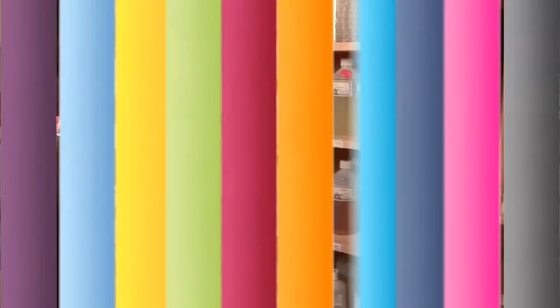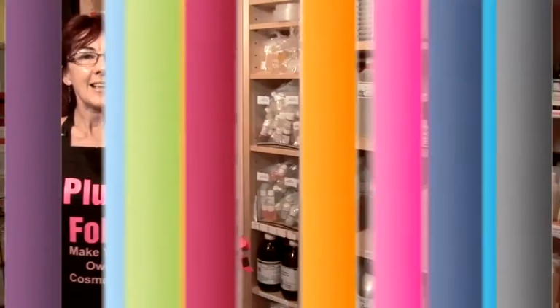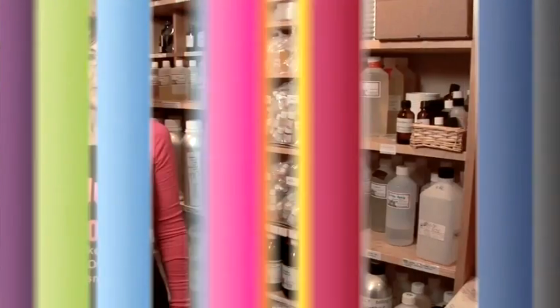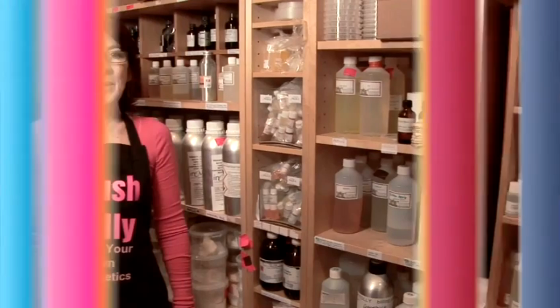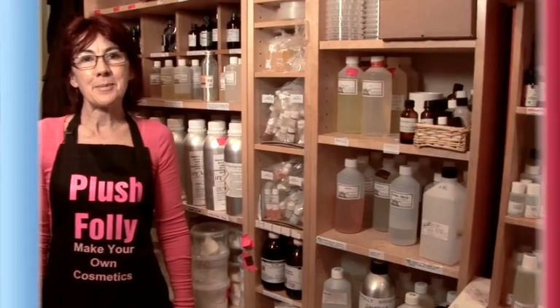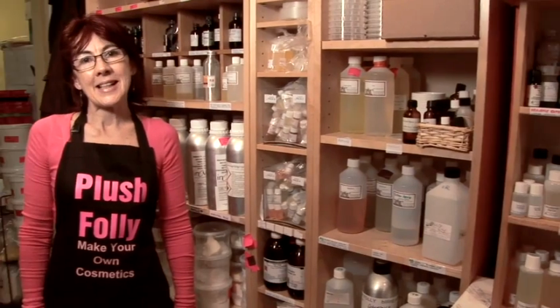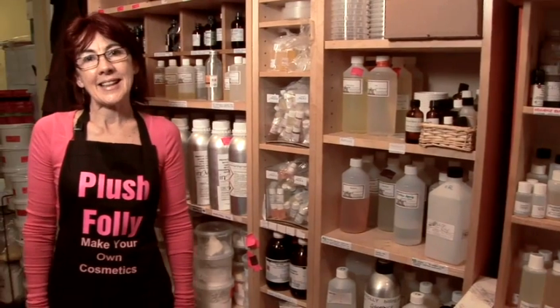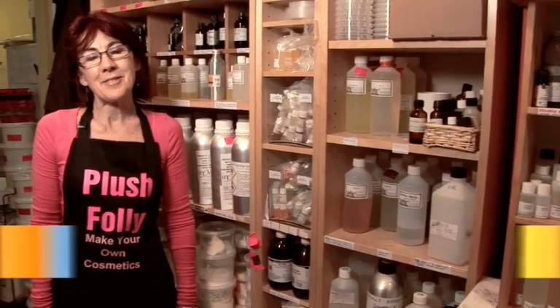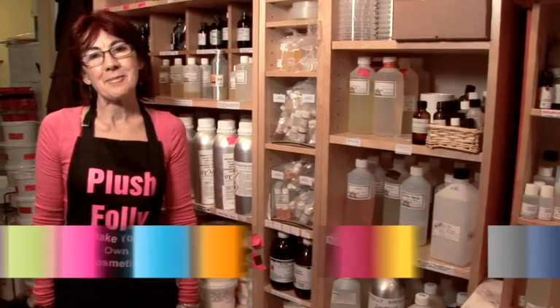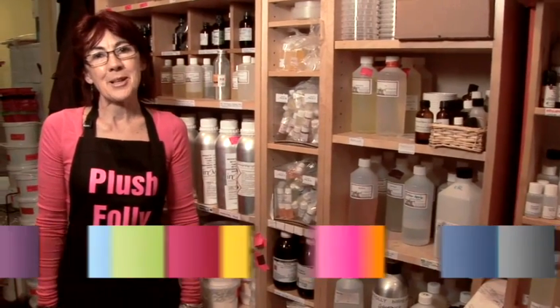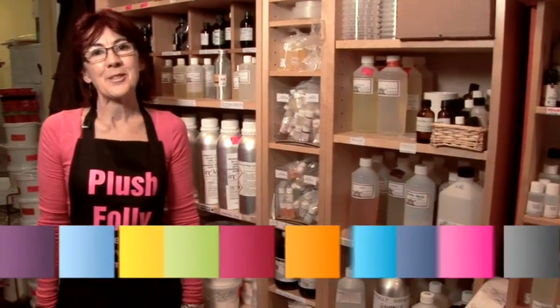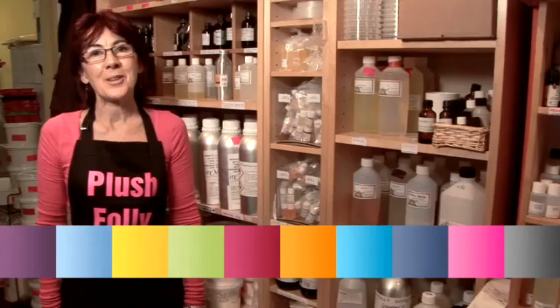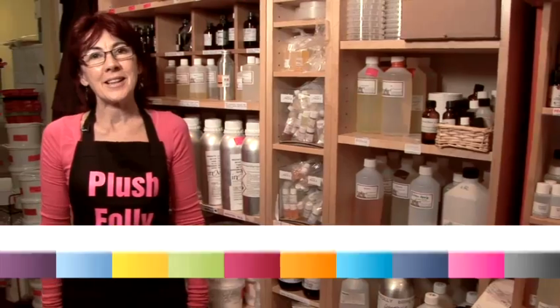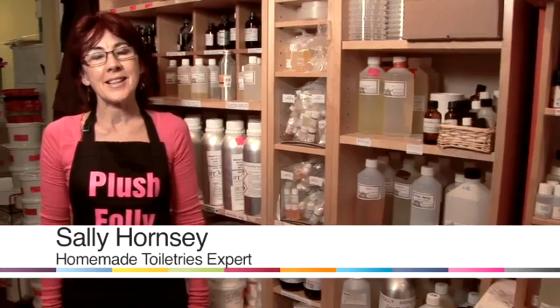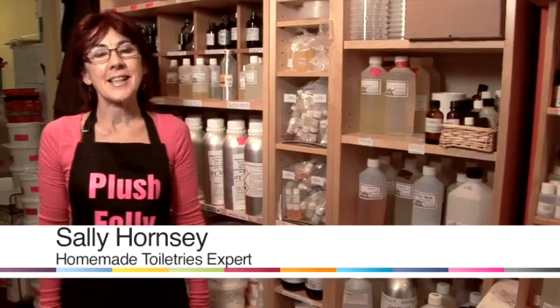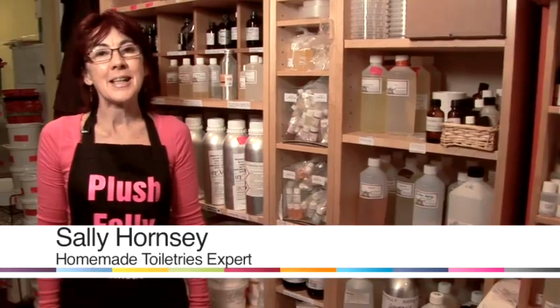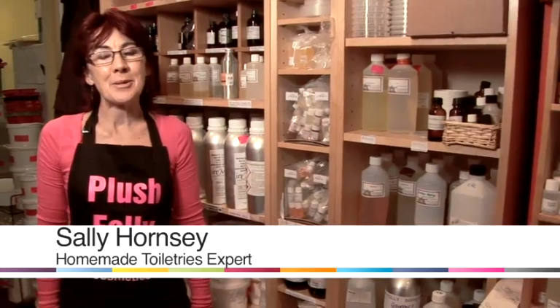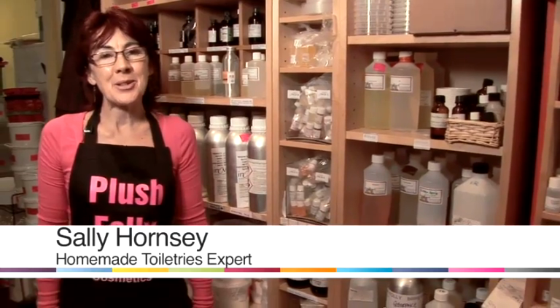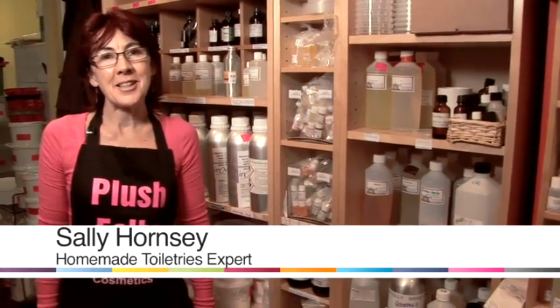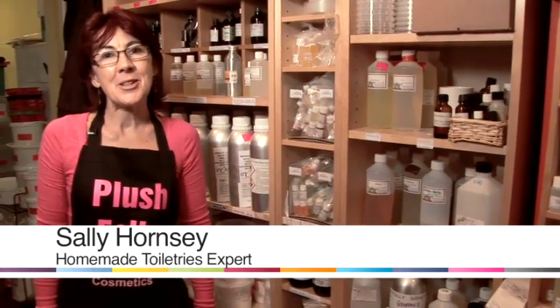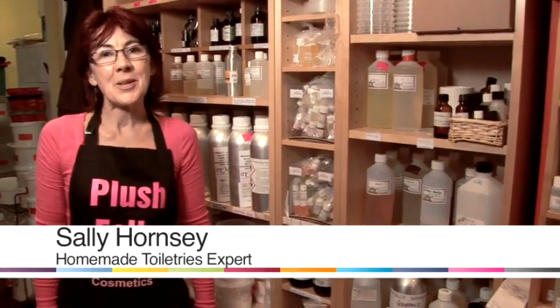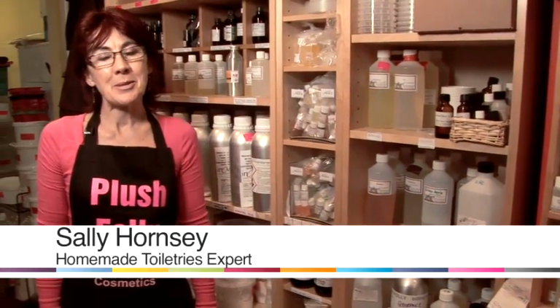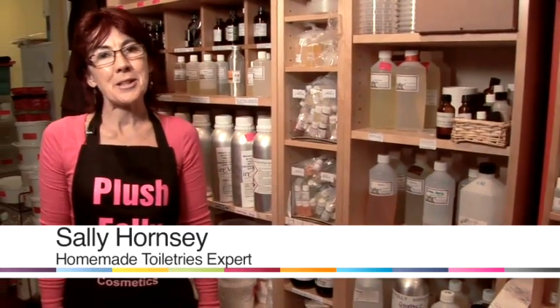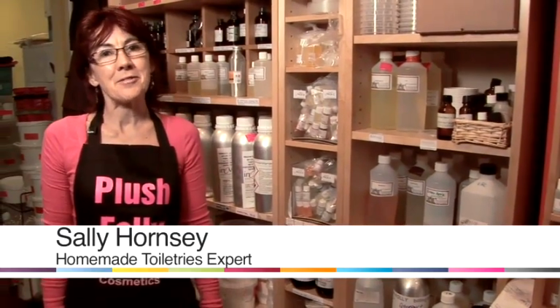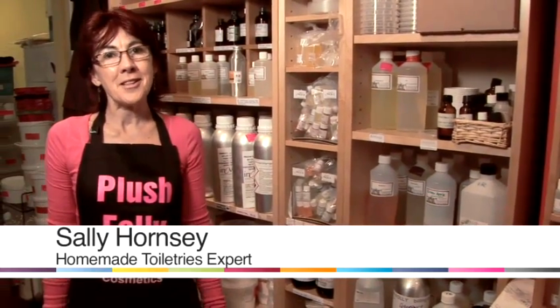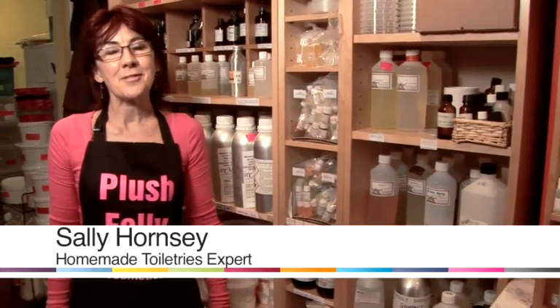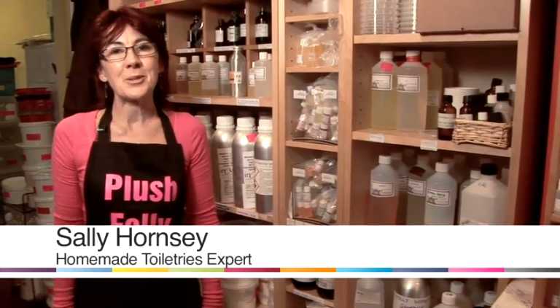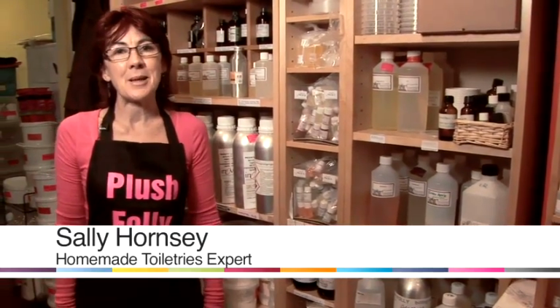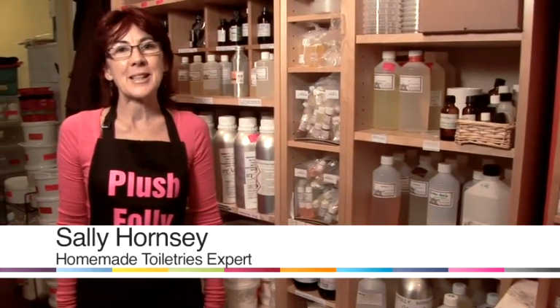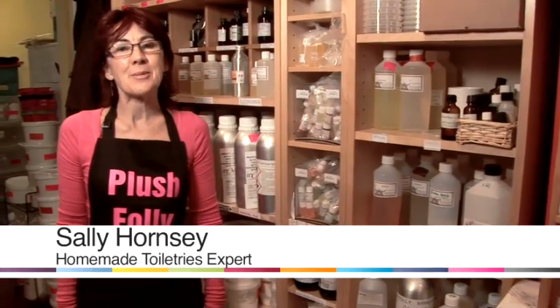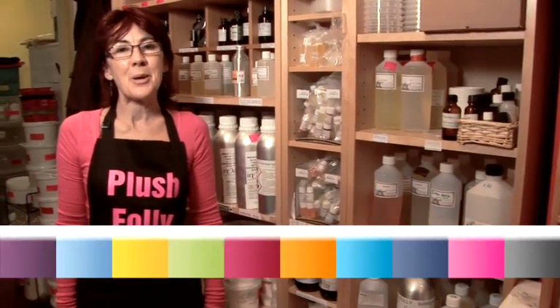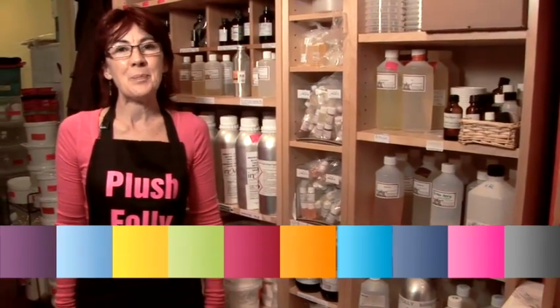Hello, I'm Sally. I'm from Plush Folly. Today I'm going to teach you how to make a range of cosmetics from home.